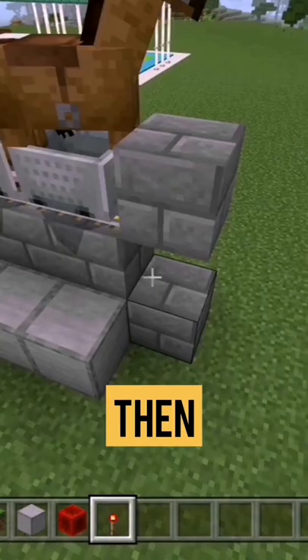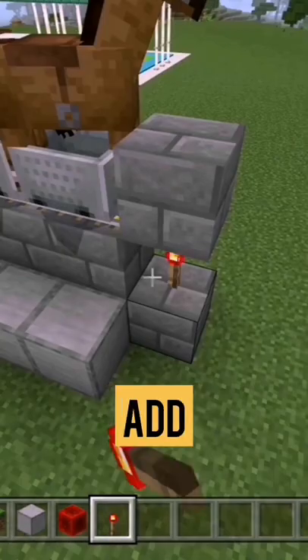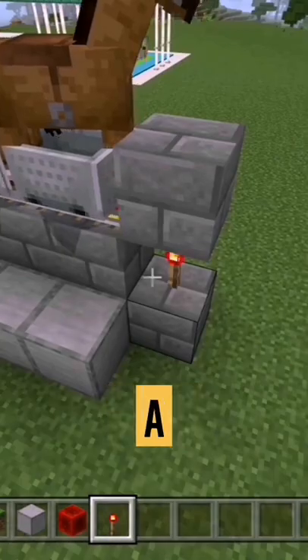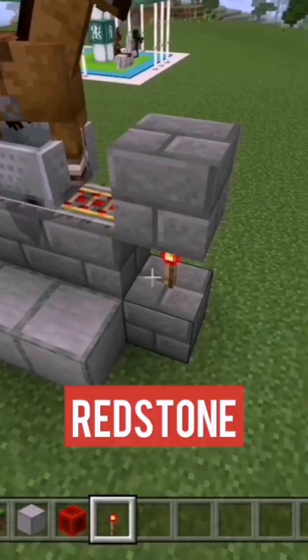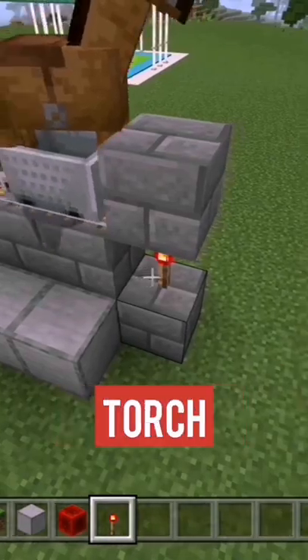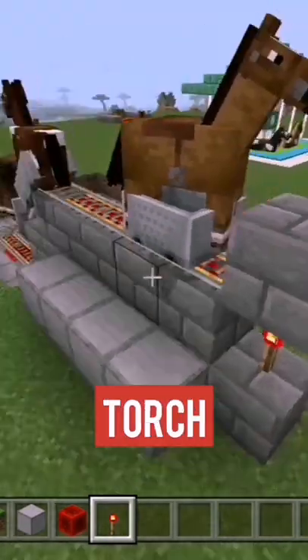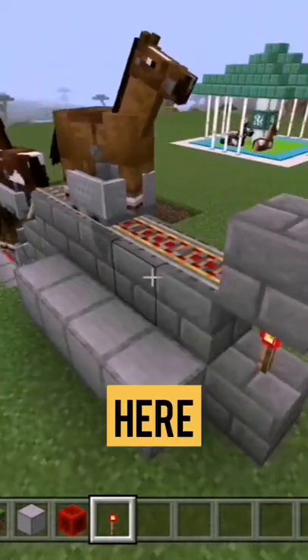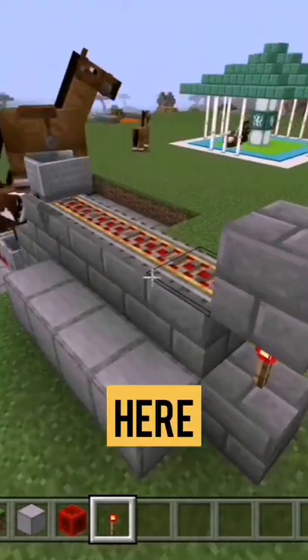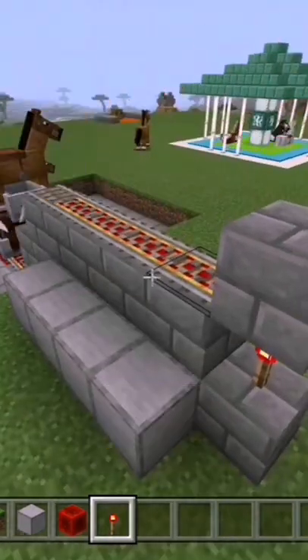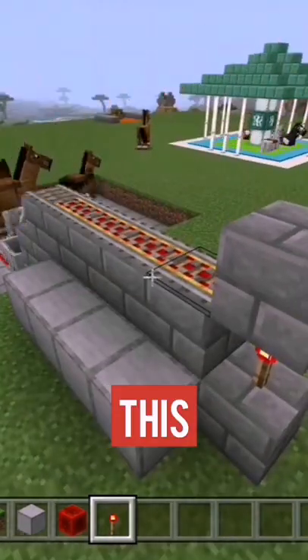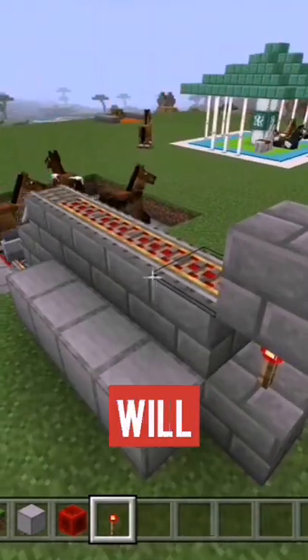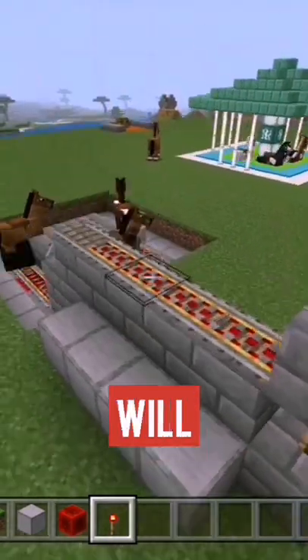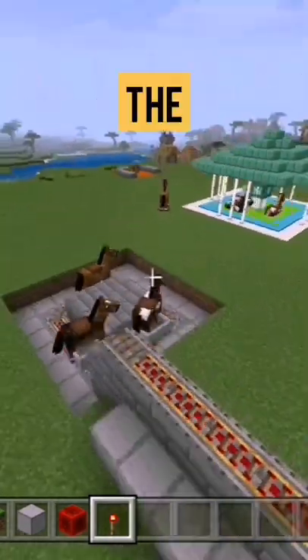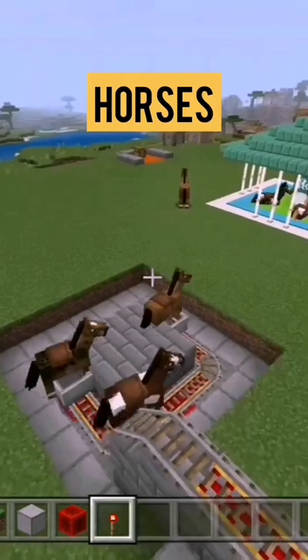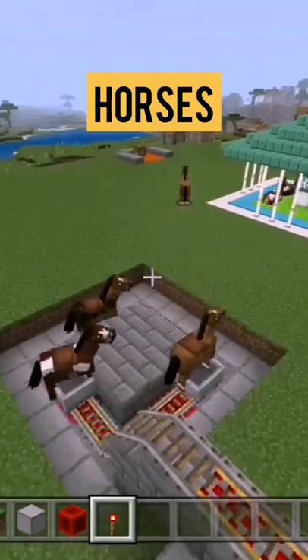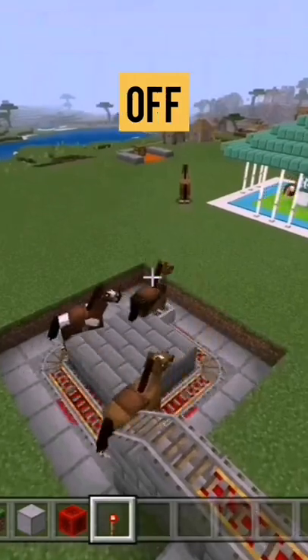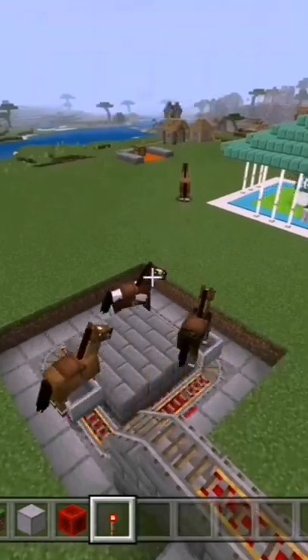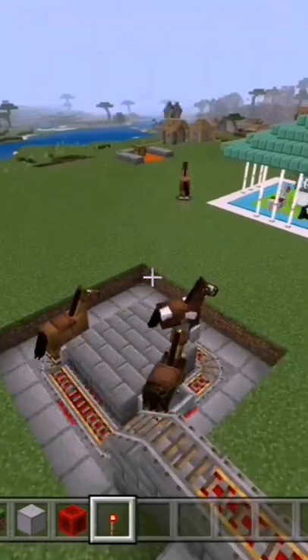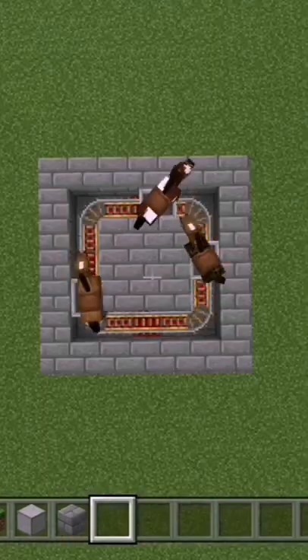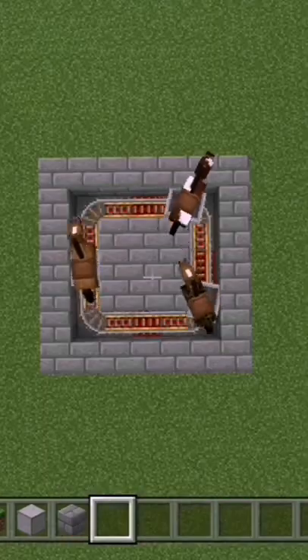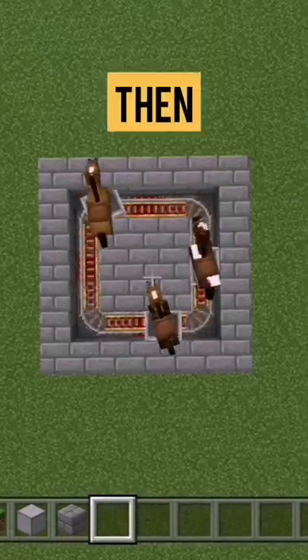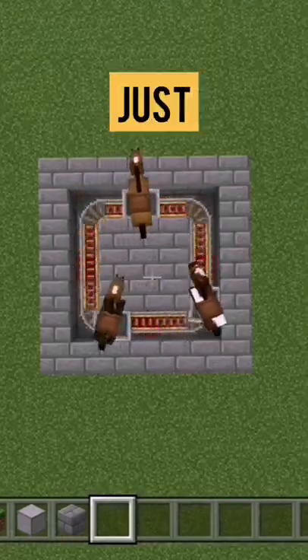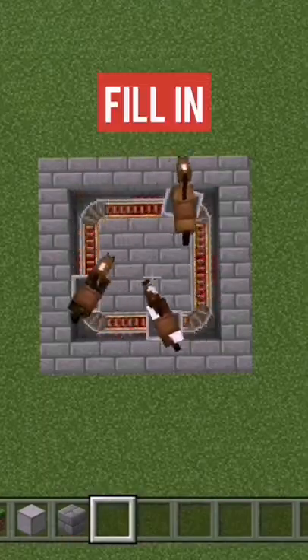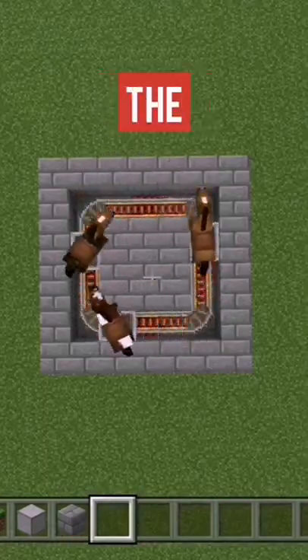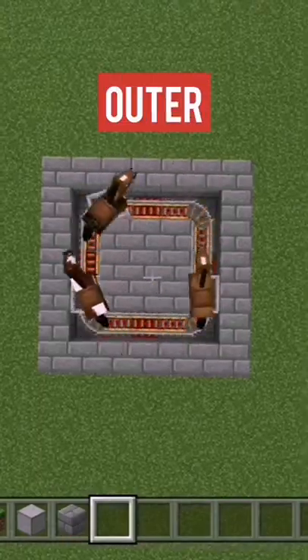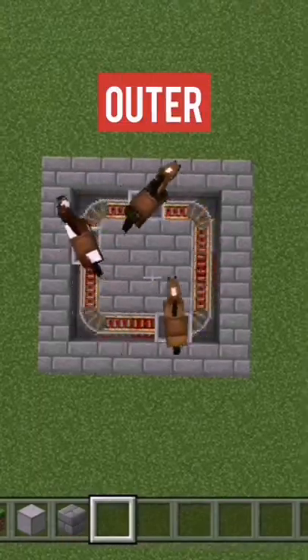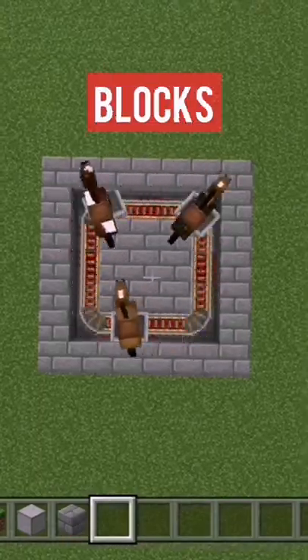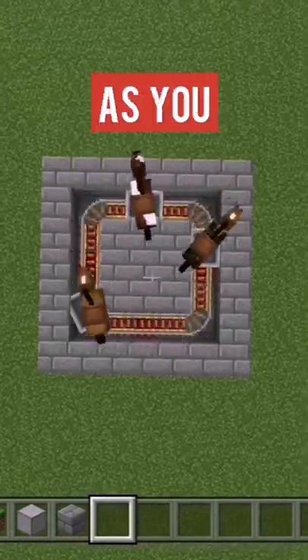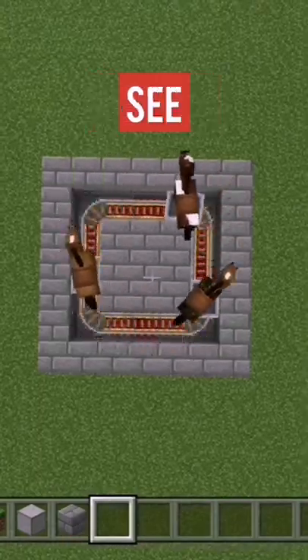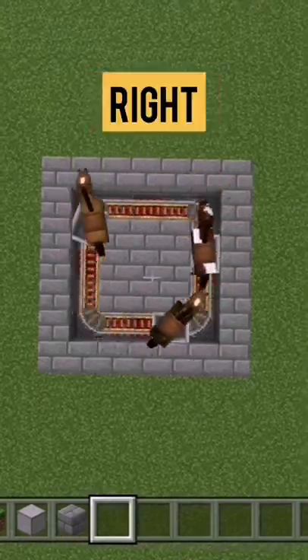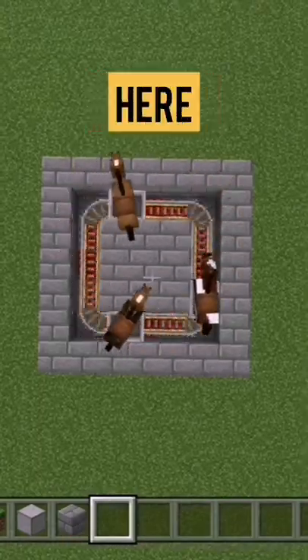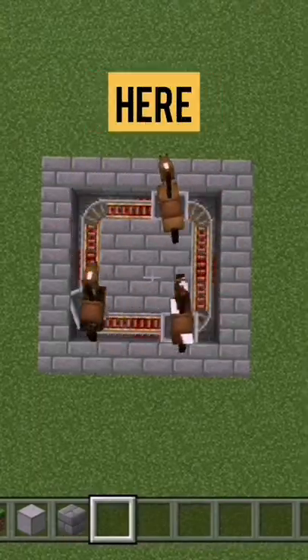Then add a redstone torch here. This will set the horses off. Then just fill in the outer blocks as you see right here.